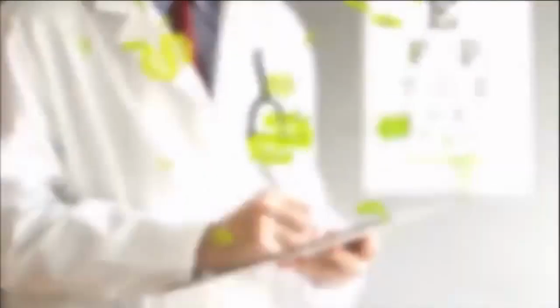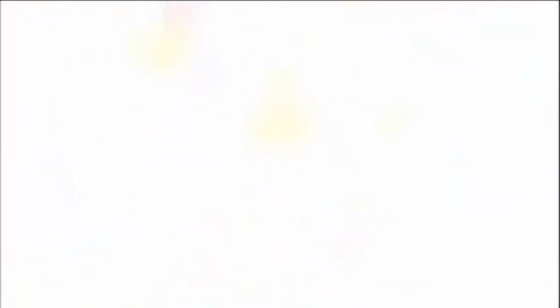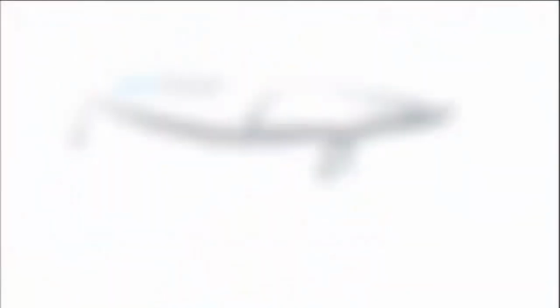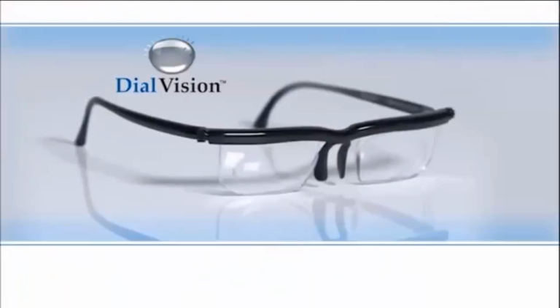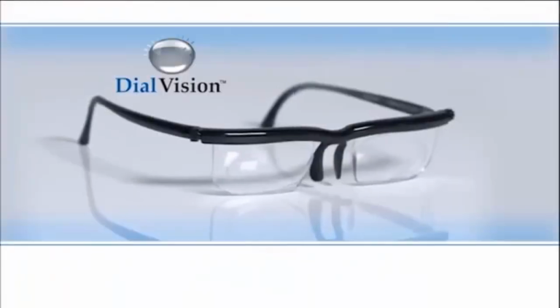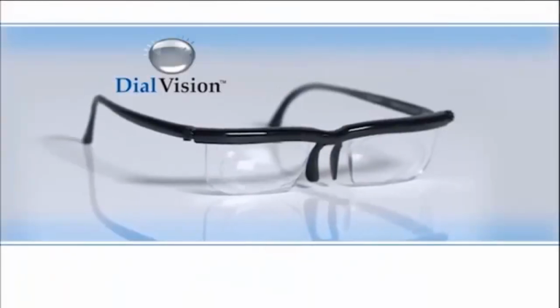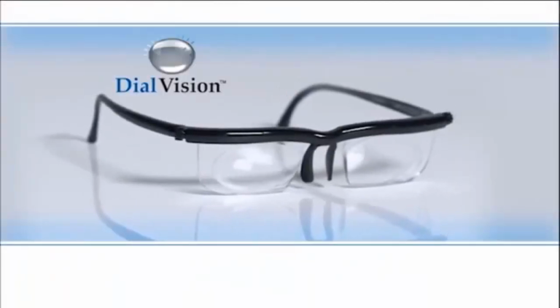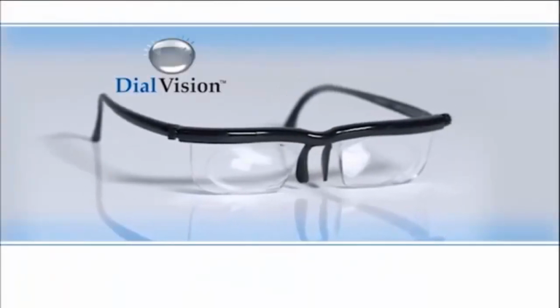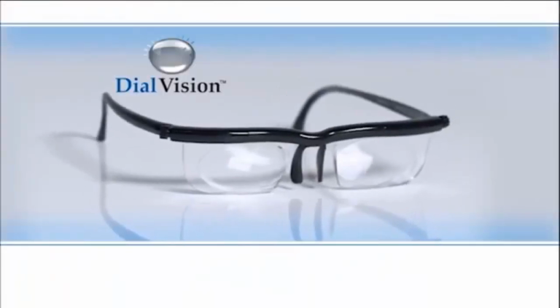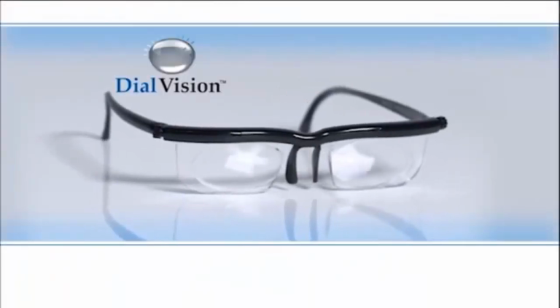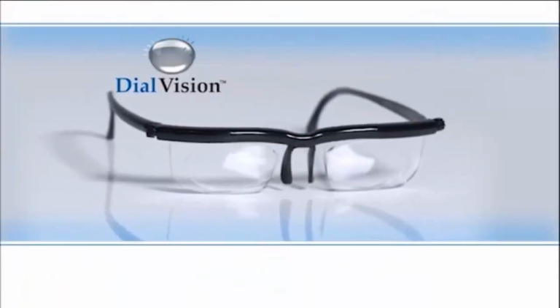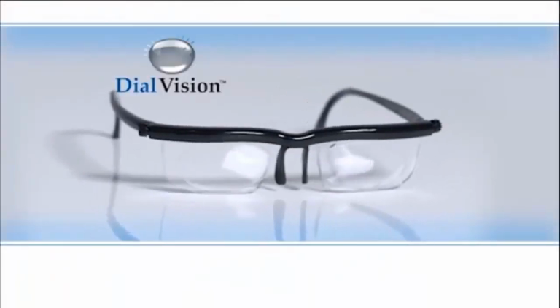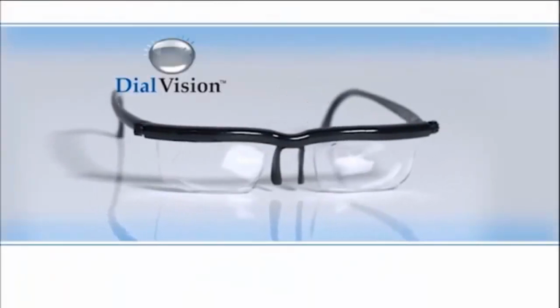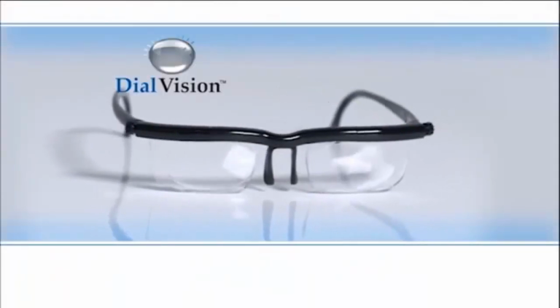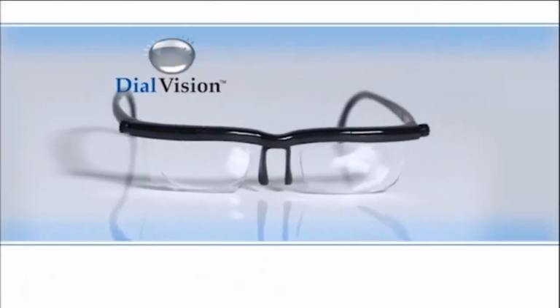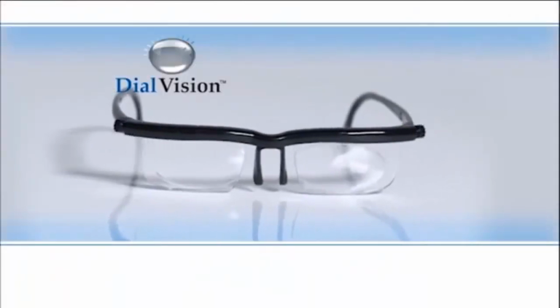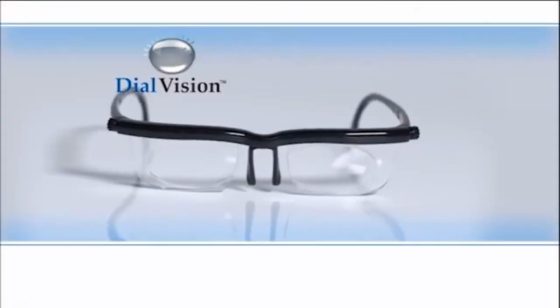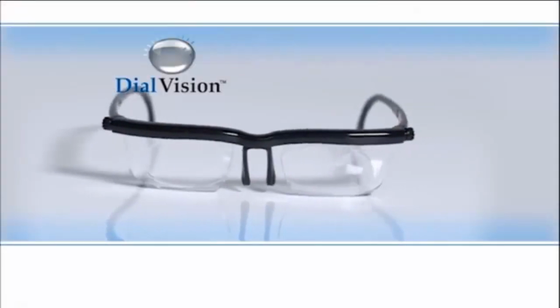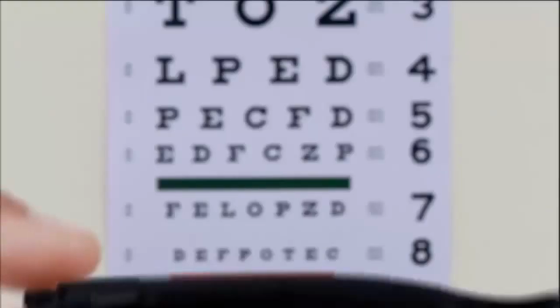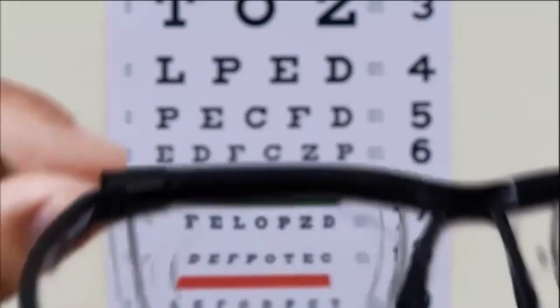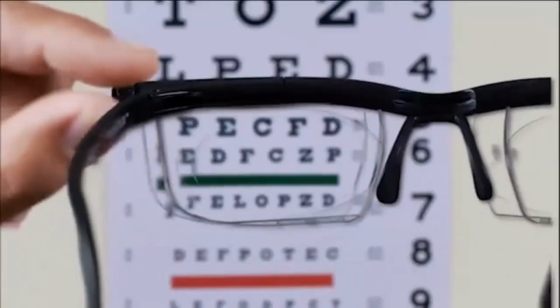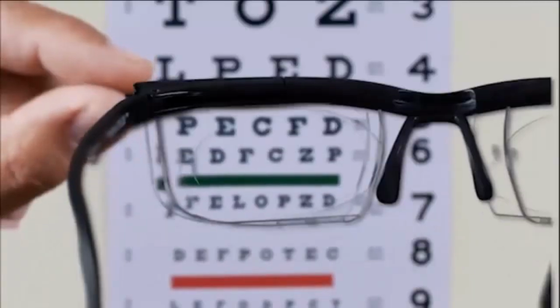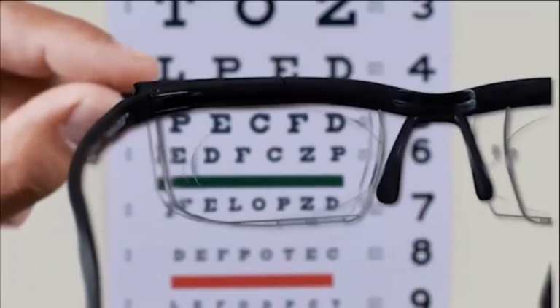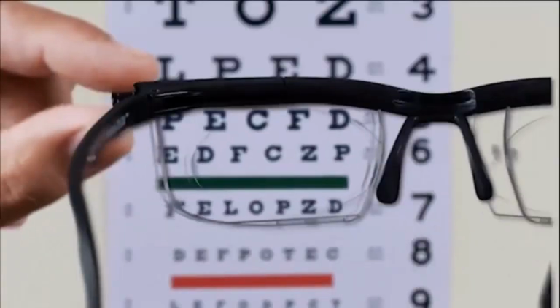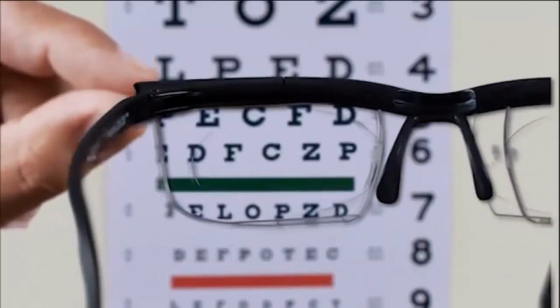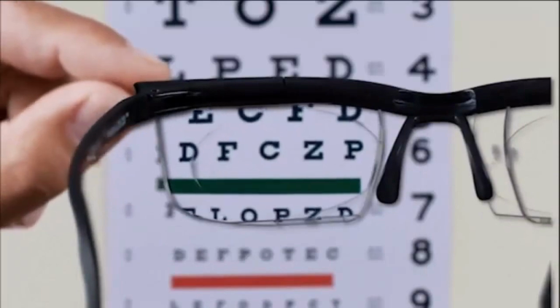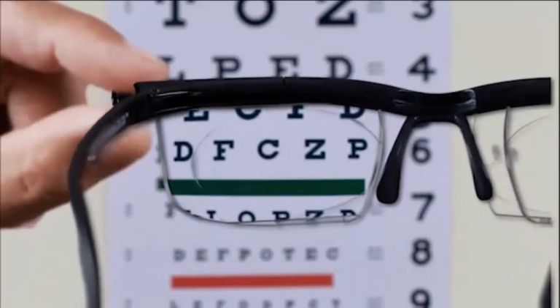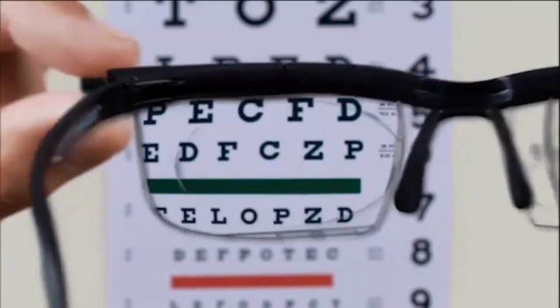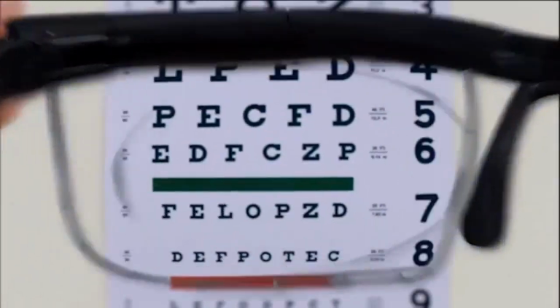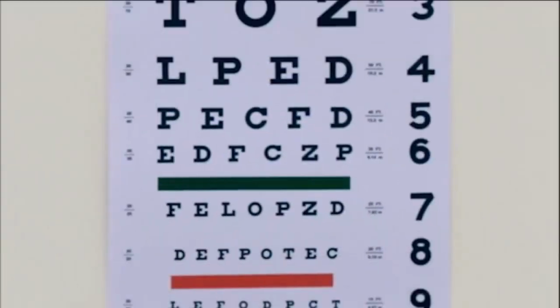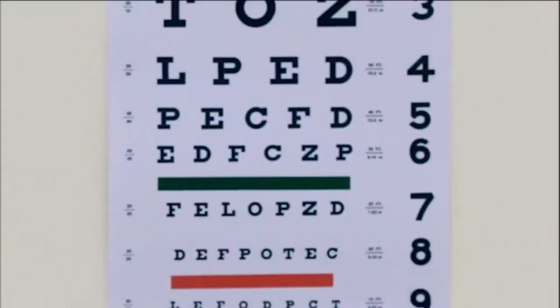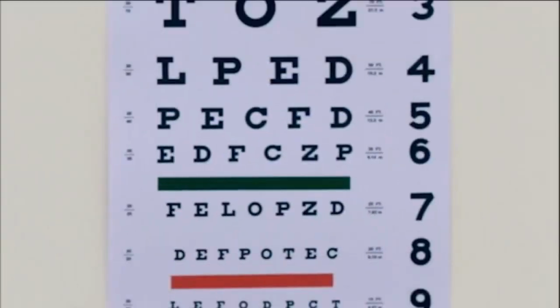Introducing Dial Vision, the world's first glasses that you adjust to give you crystal clear vision.